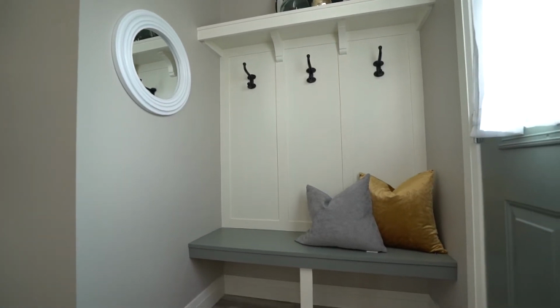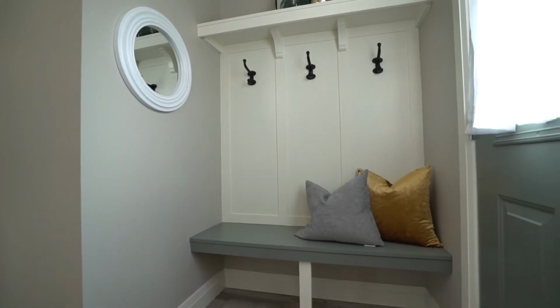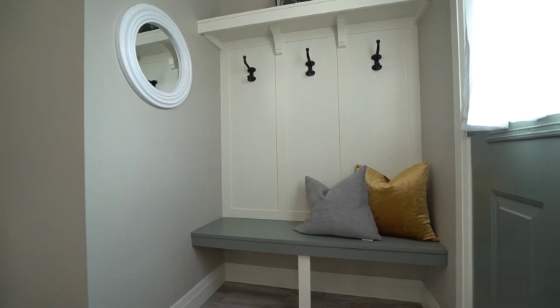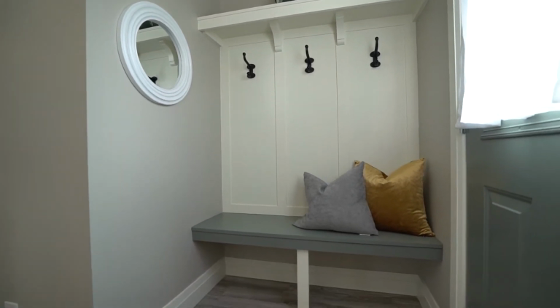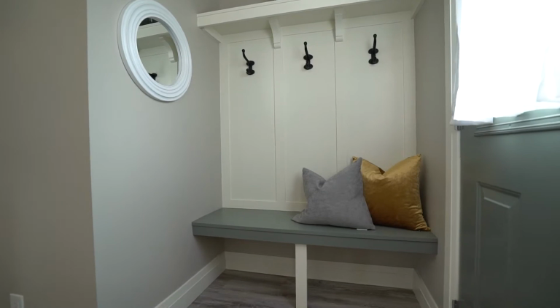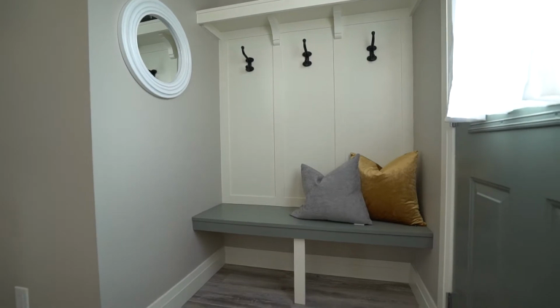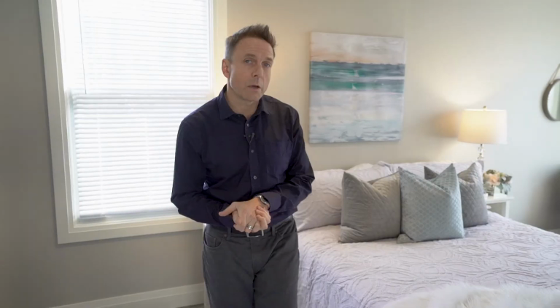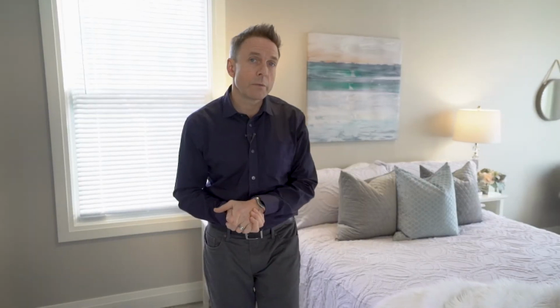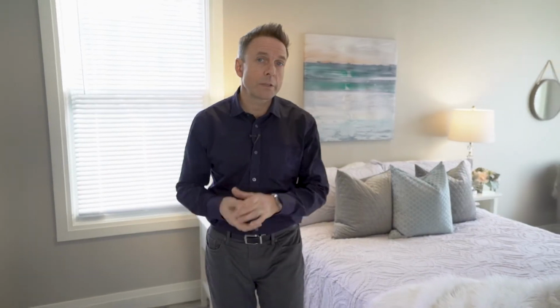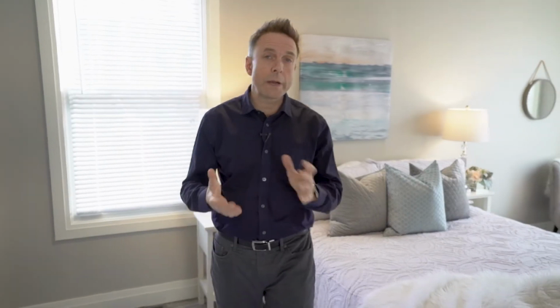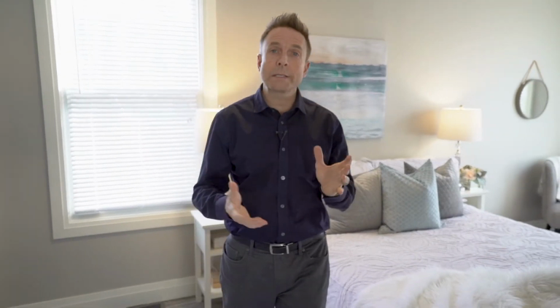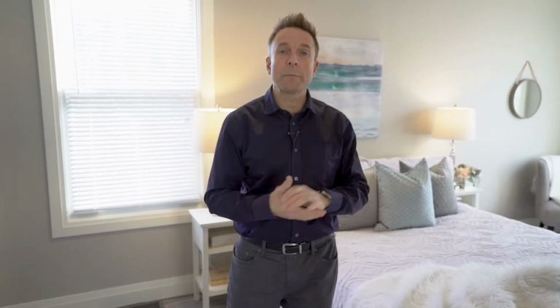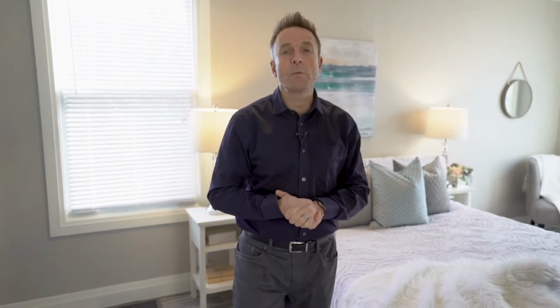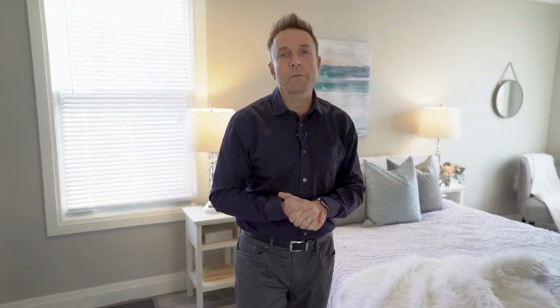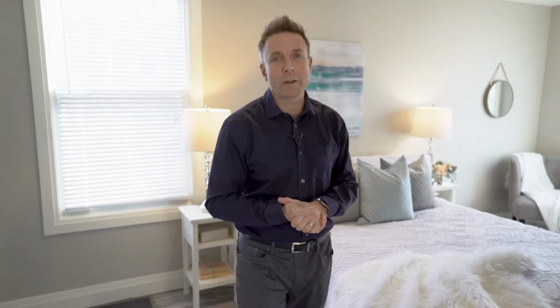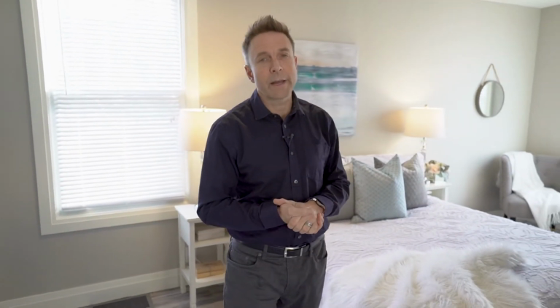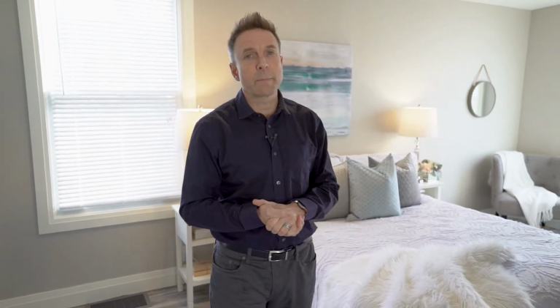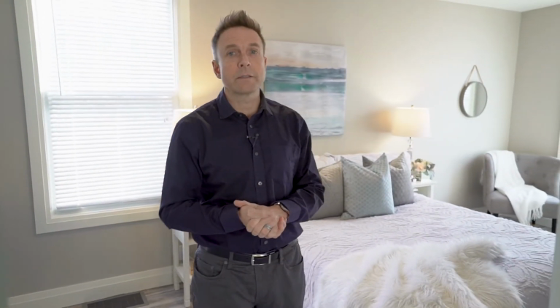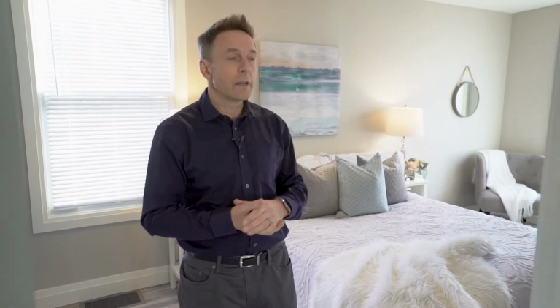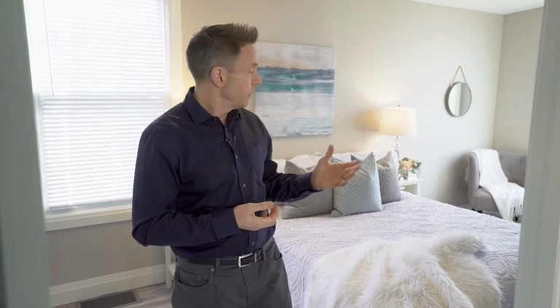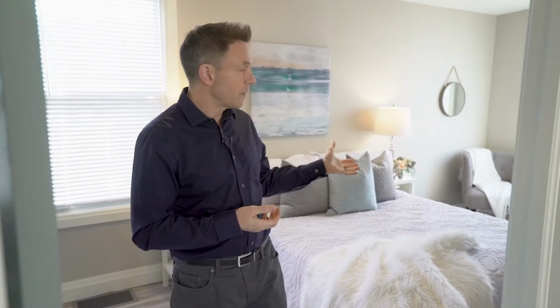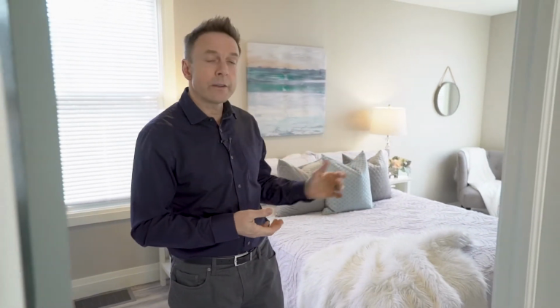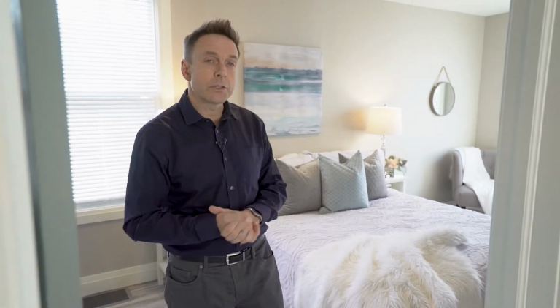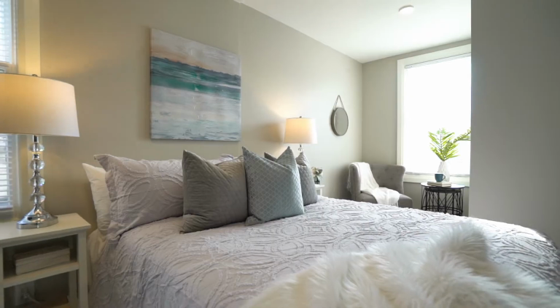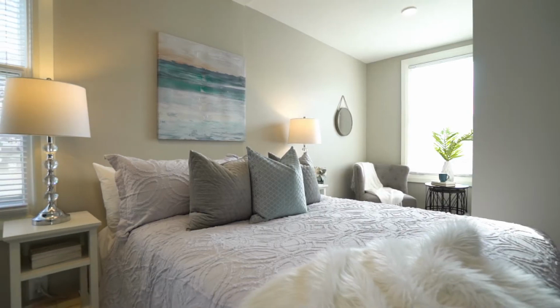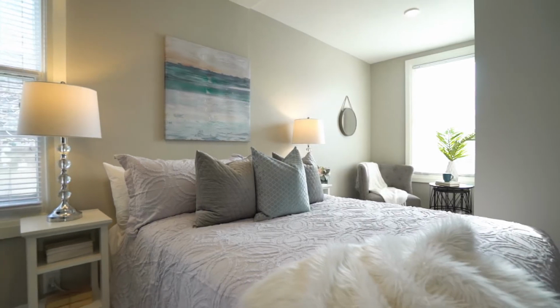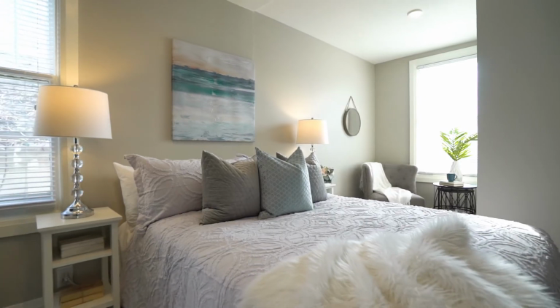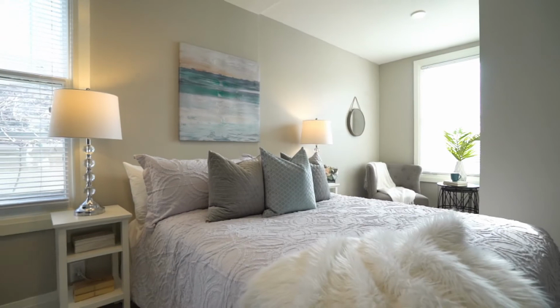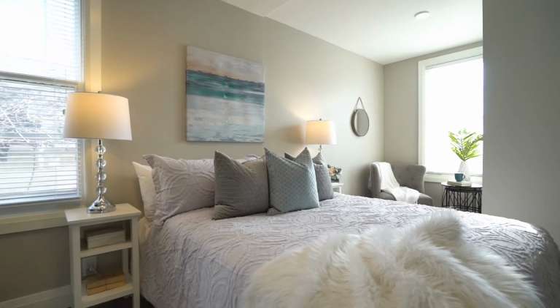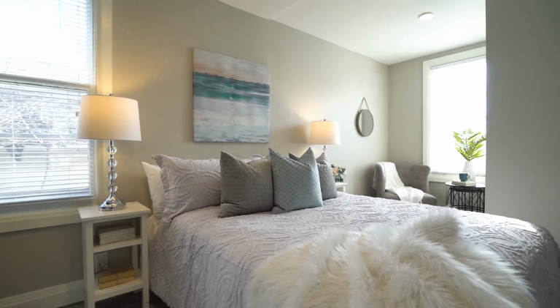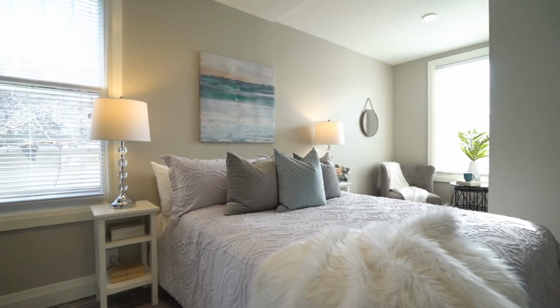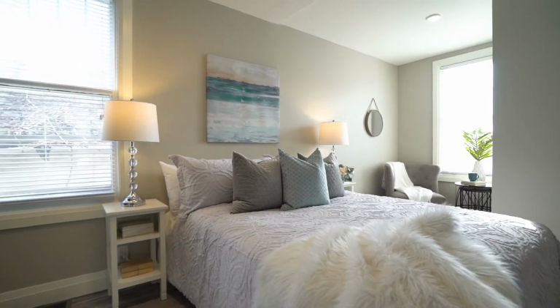This cozy two-bedroom bungalow is a great example of one-floor living at its best. You're gonna find there's a generous sized master with a seating area.